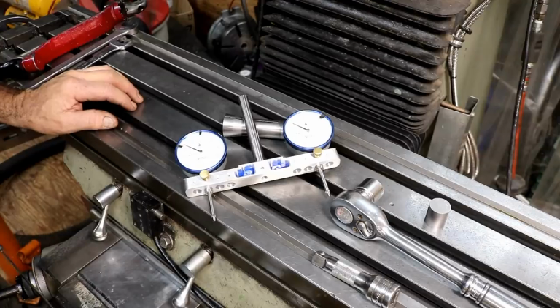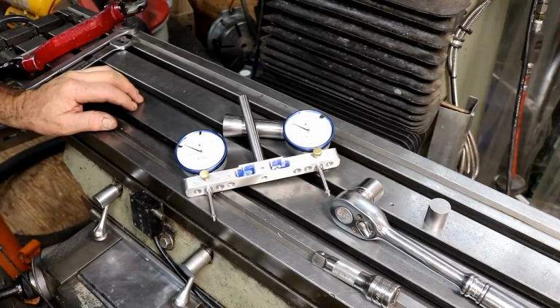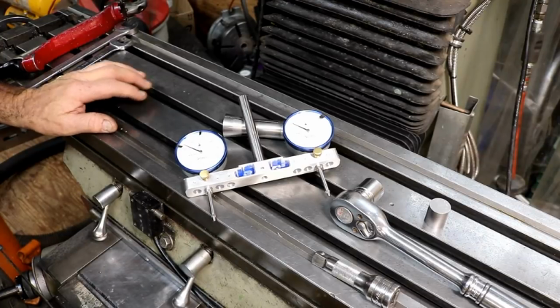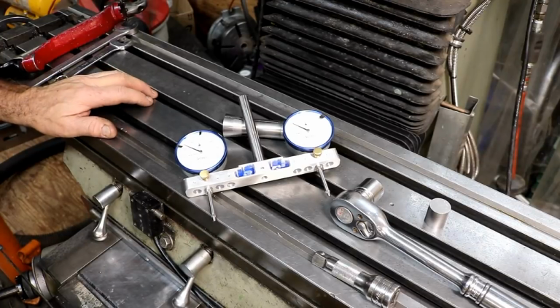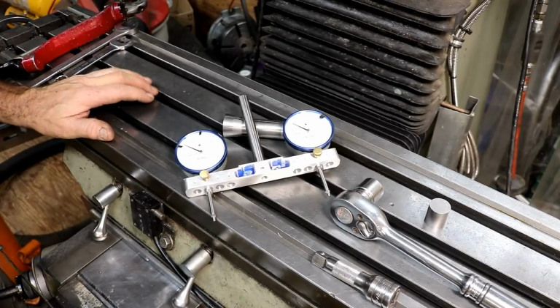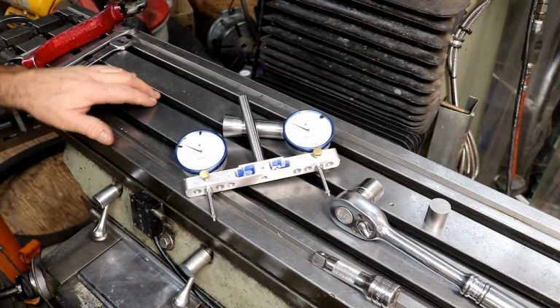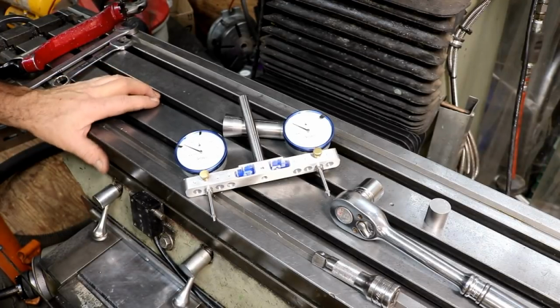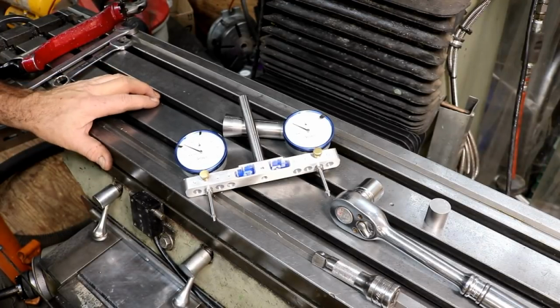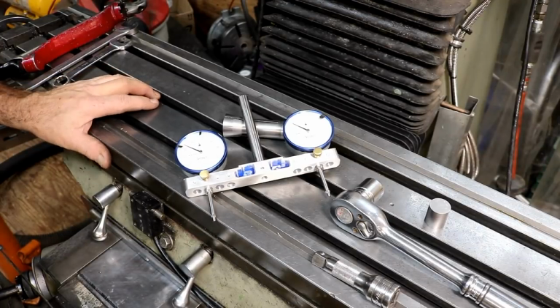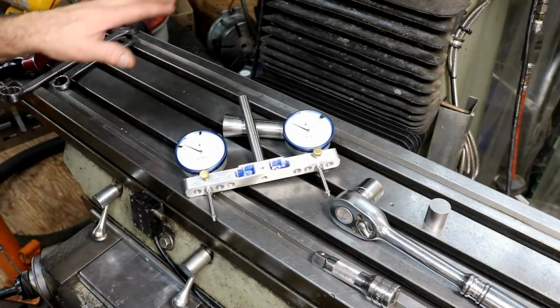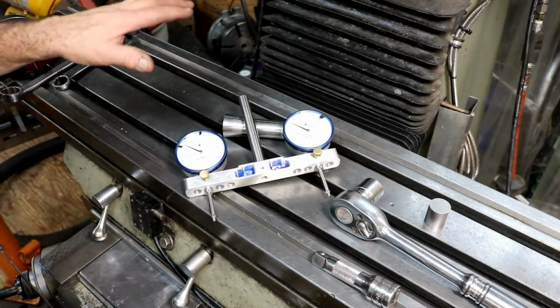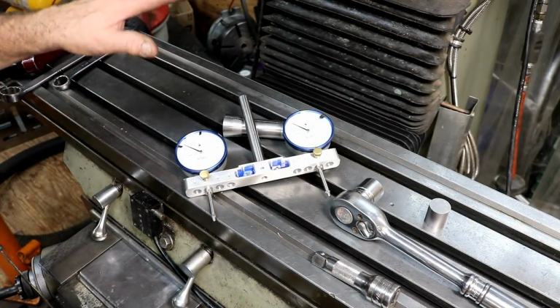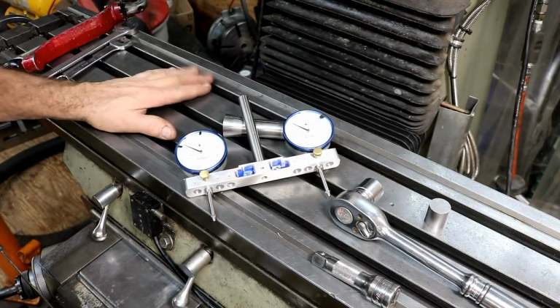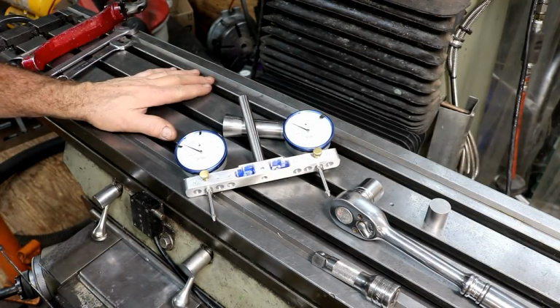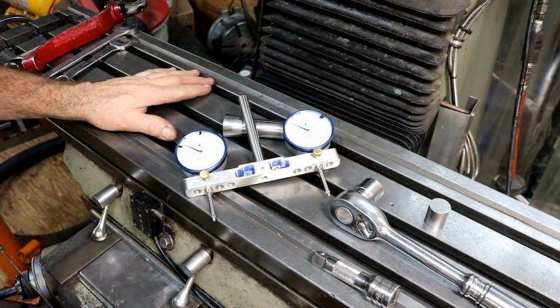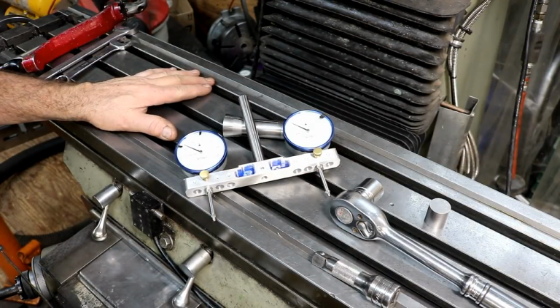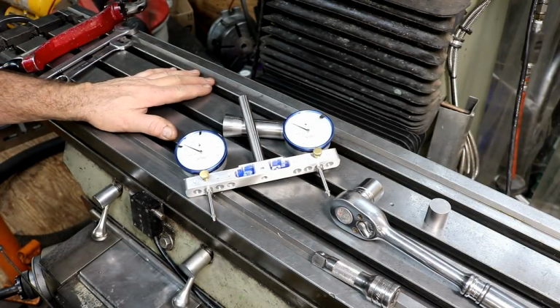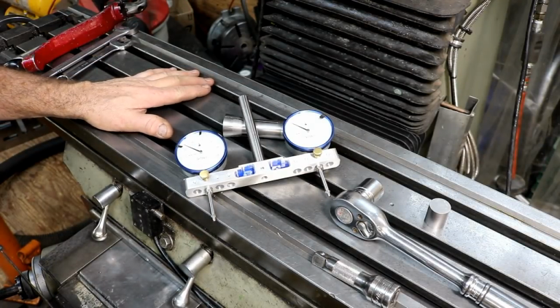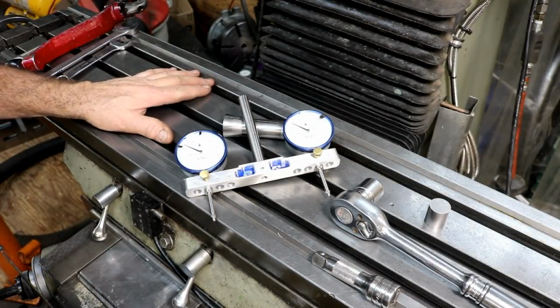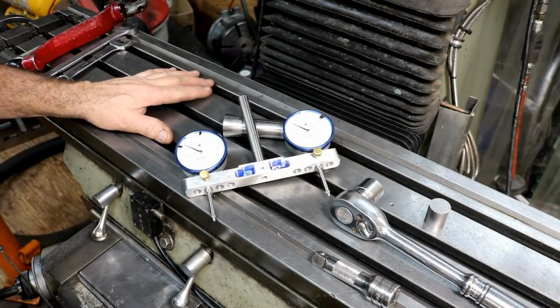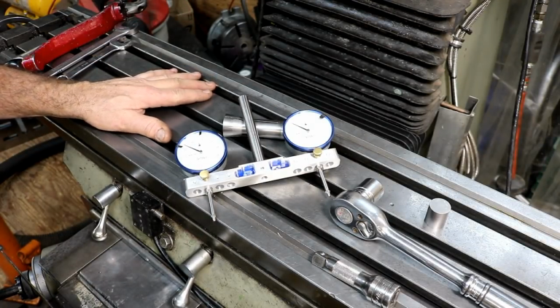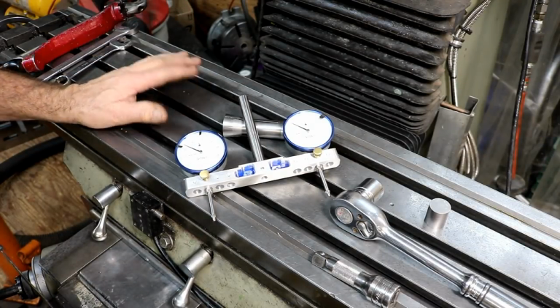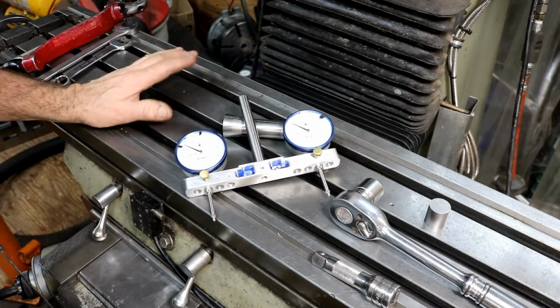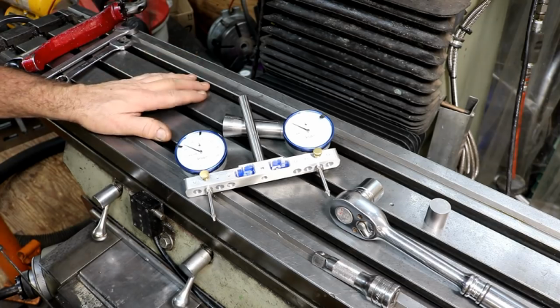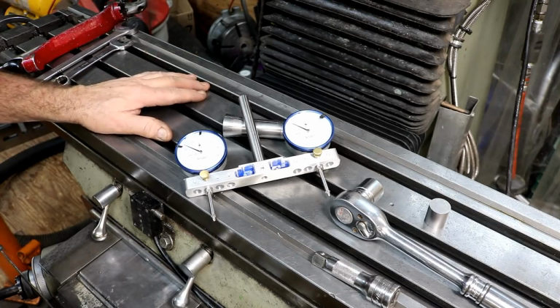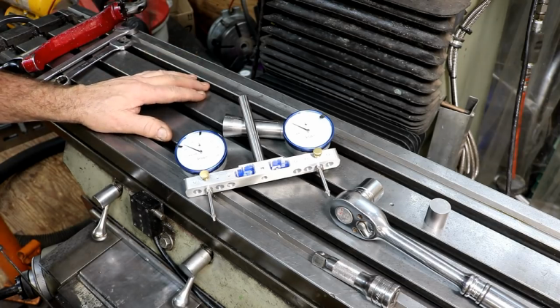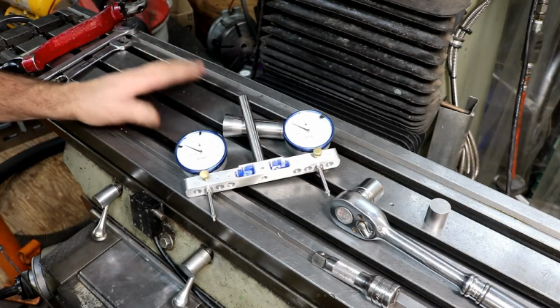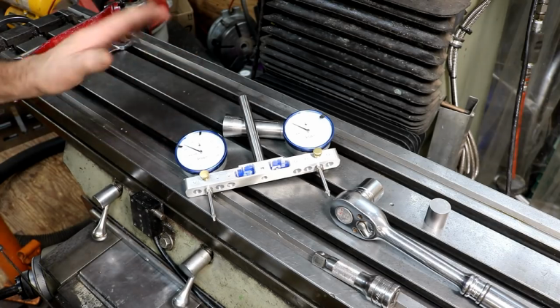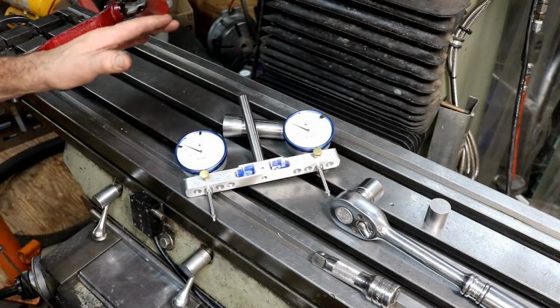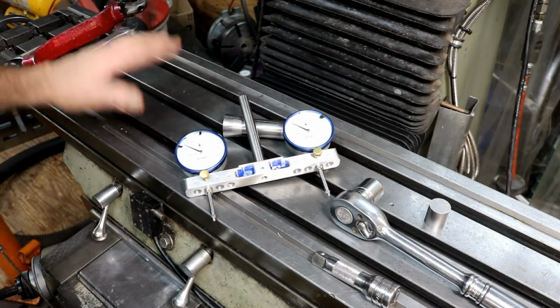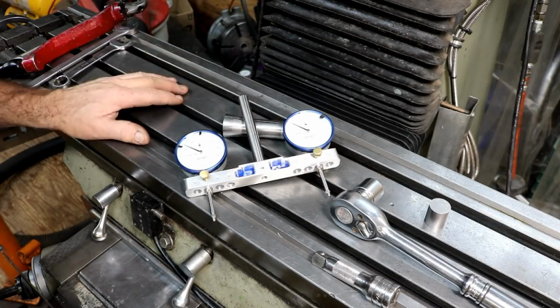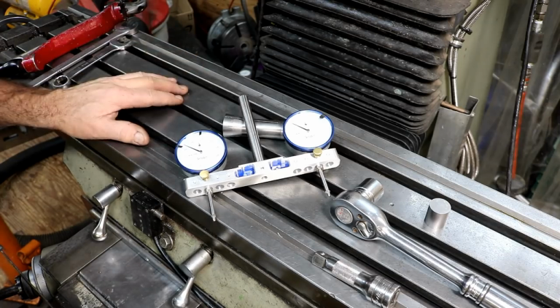How you doing everybody? Randy Richard in the shop. Today I need to re-tram the mill after the setup from the cement mixture yoke.